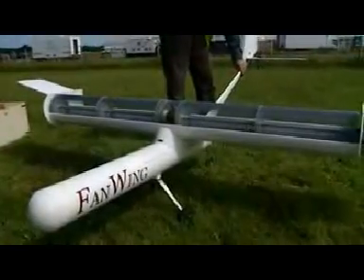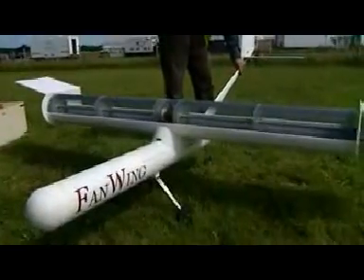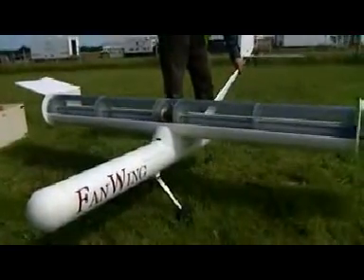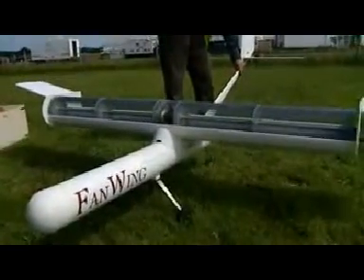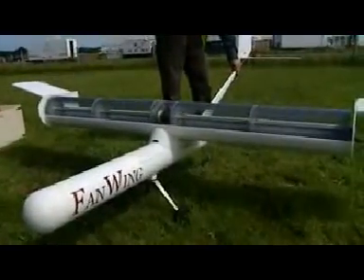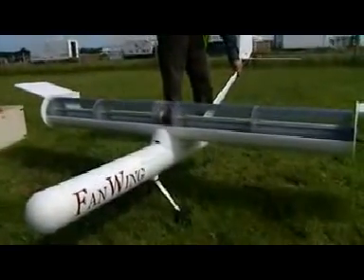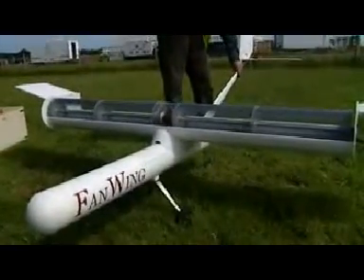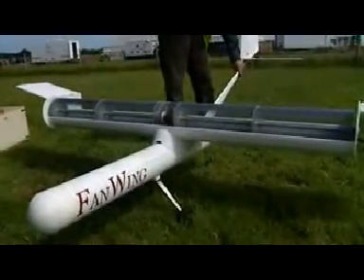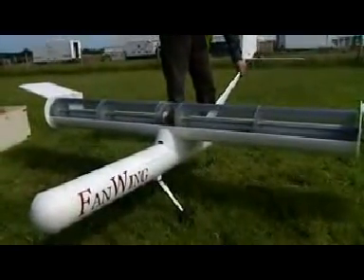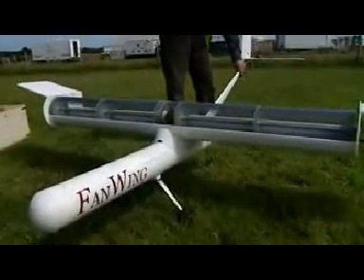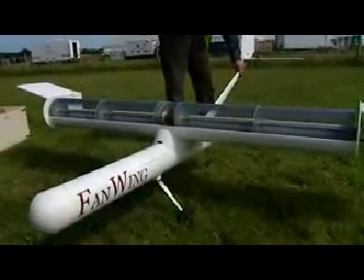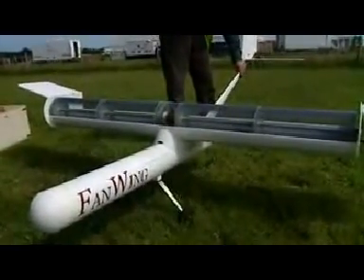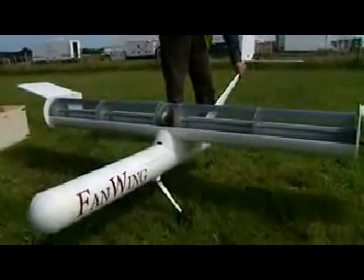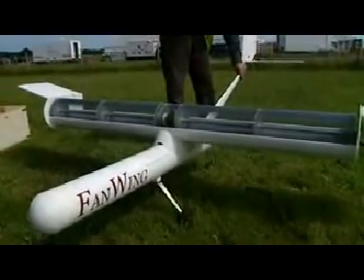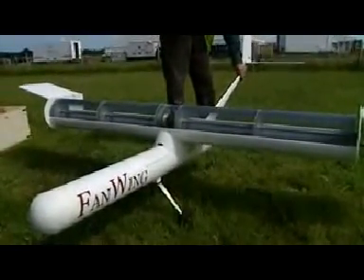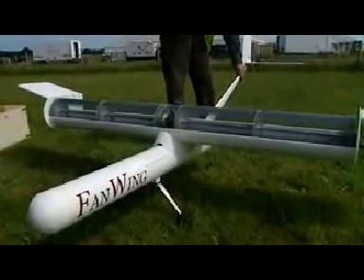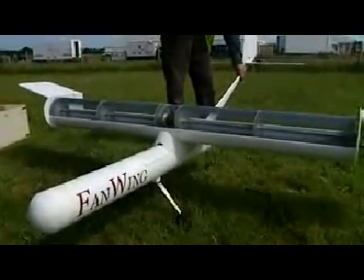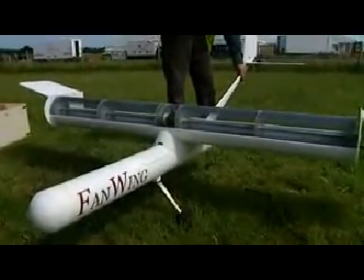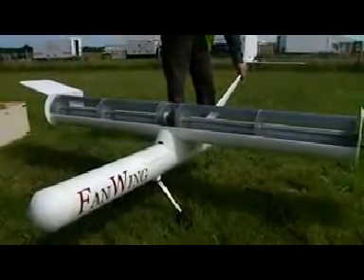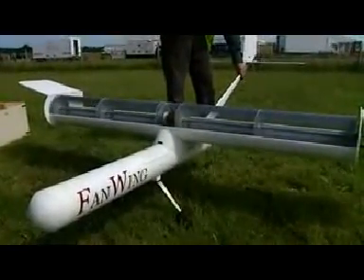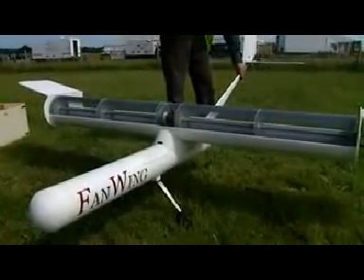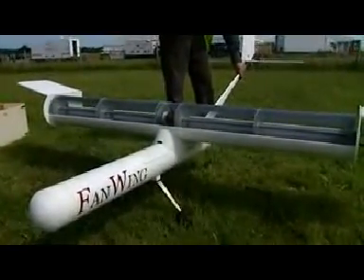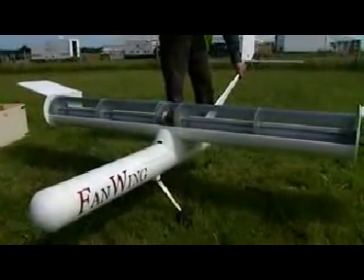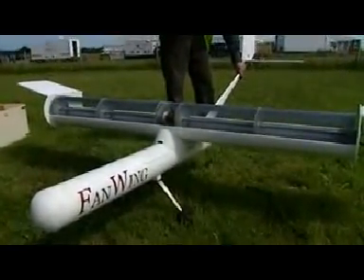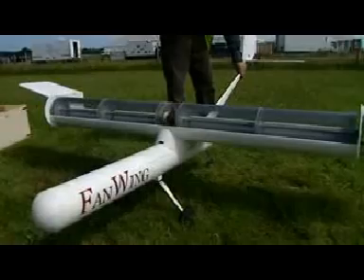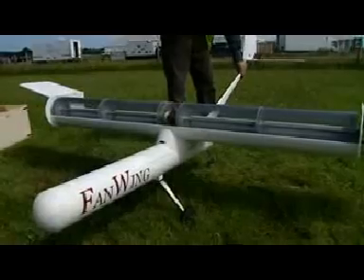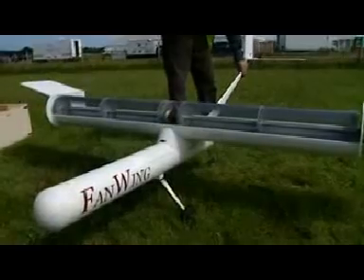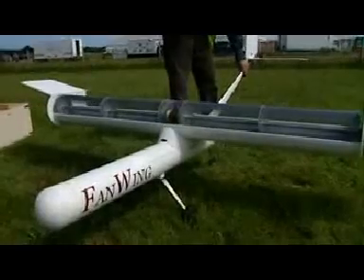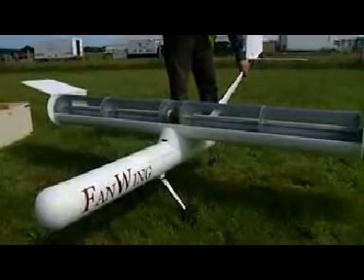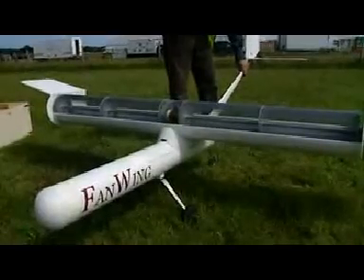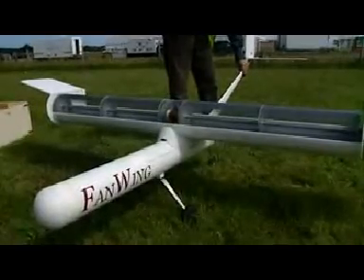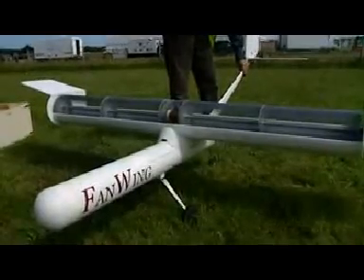How long are we looking at time-wise for the actual setting up and preparation of Fanwing before it's launched? Oh, once it's into a production-type aircraft, it should be able to set up in 10 to 15 minutes. What made you come up with the idea? What made you design Fanwing?